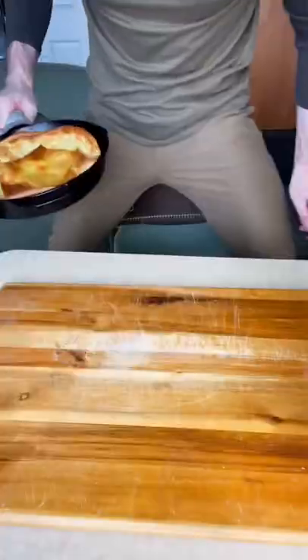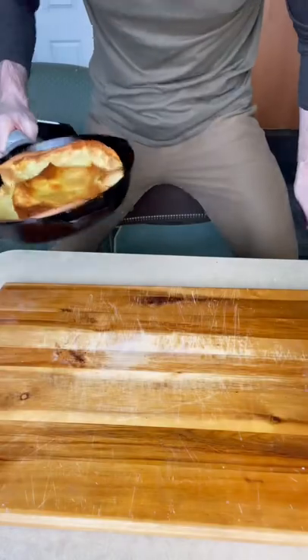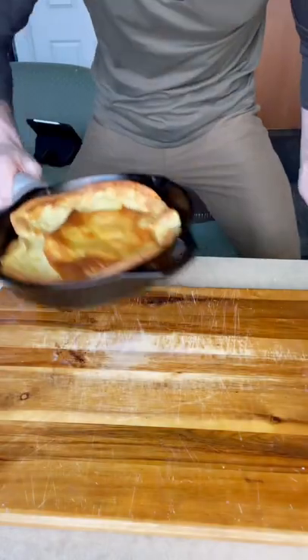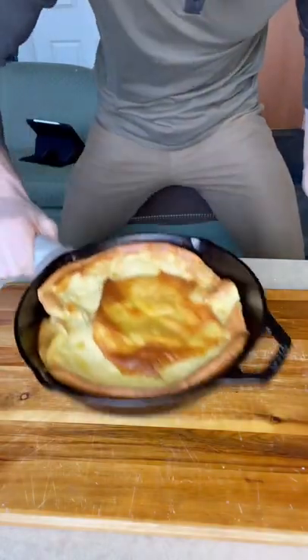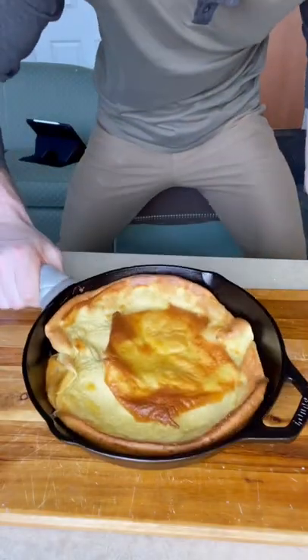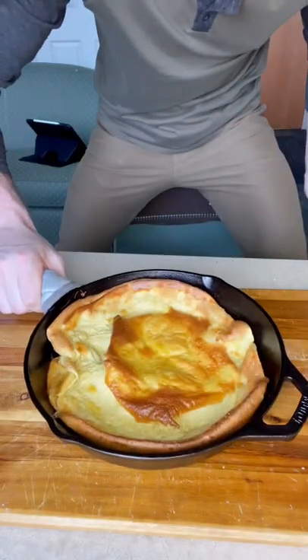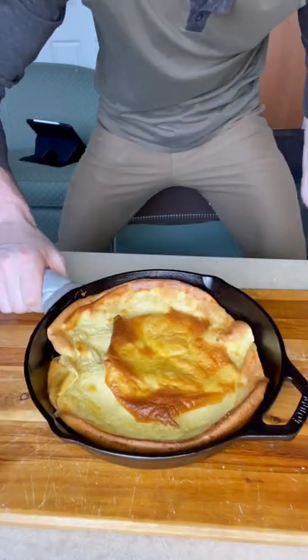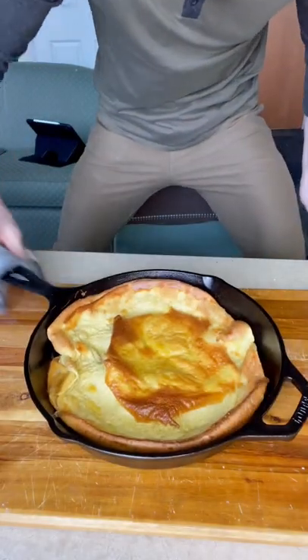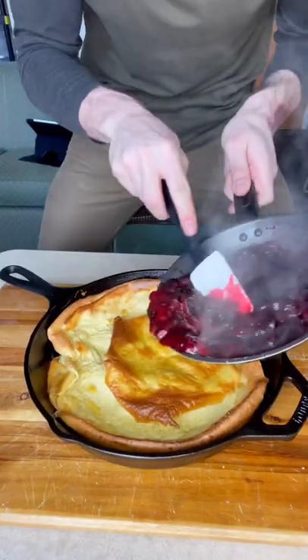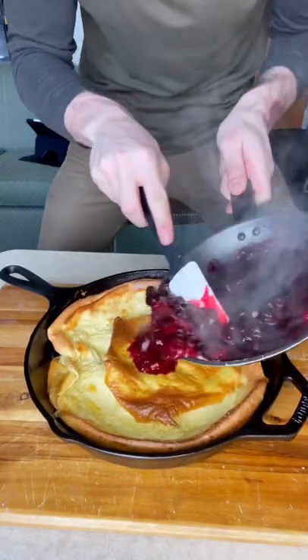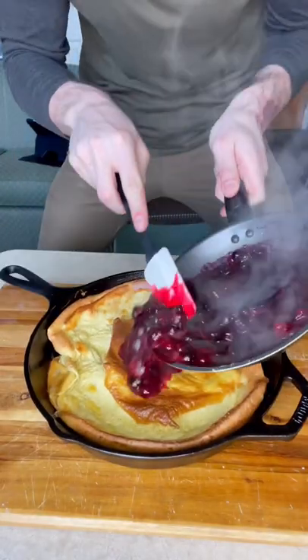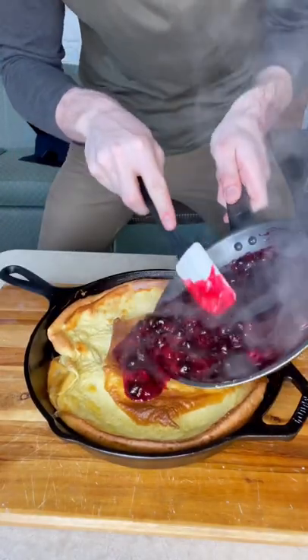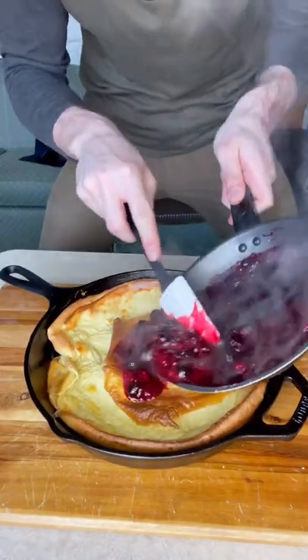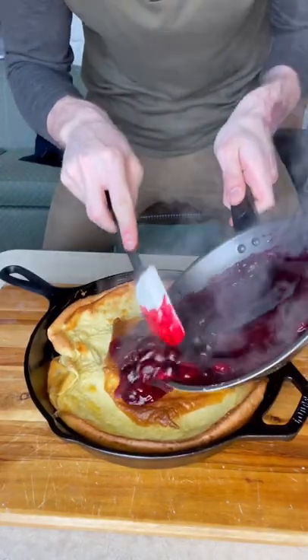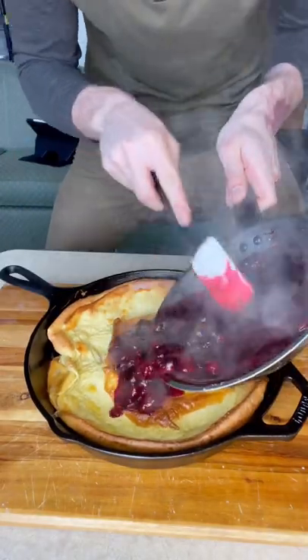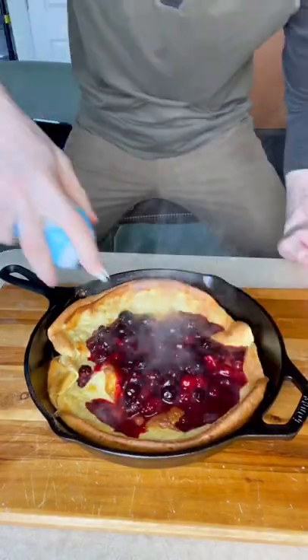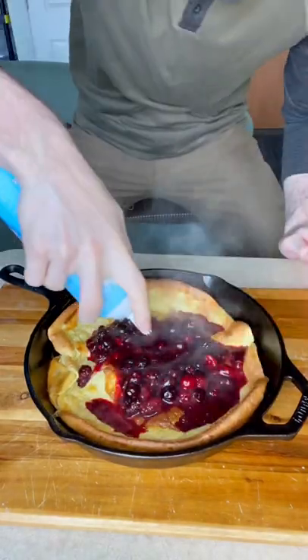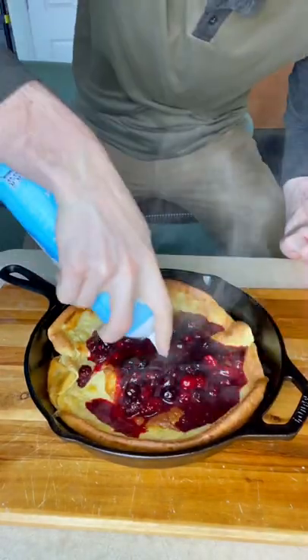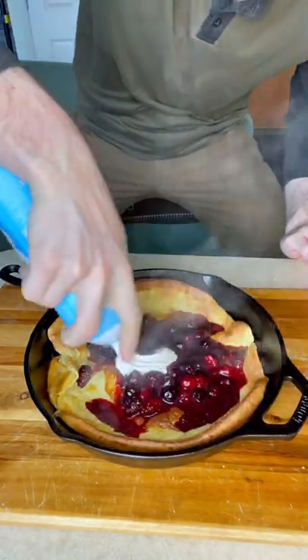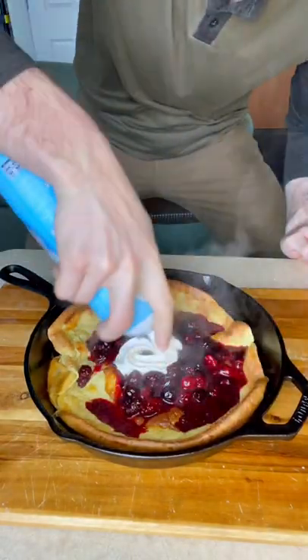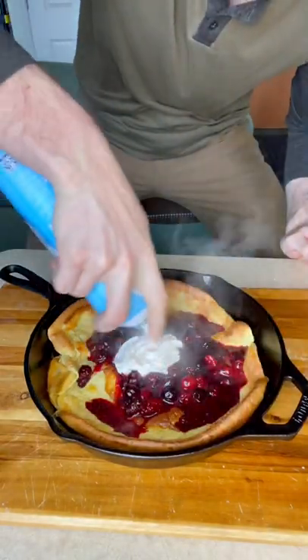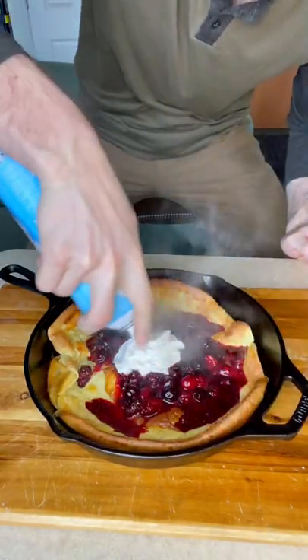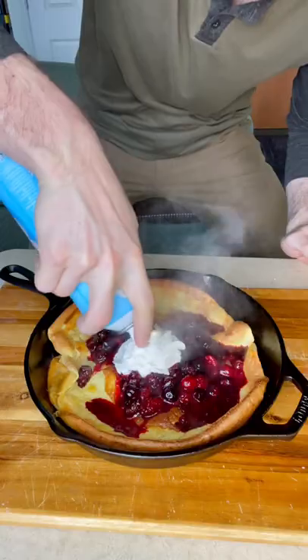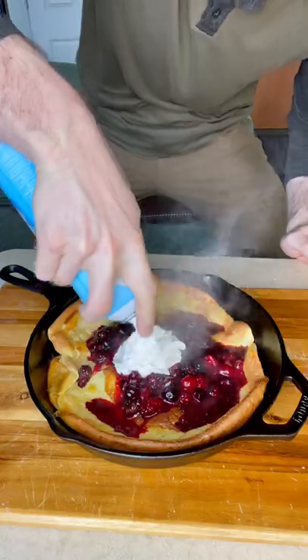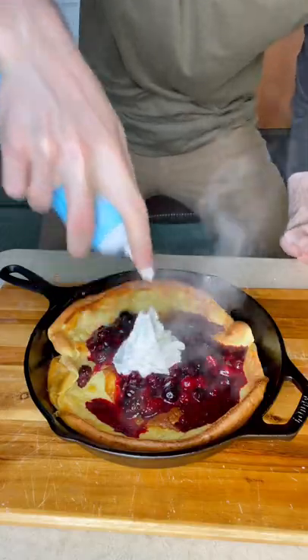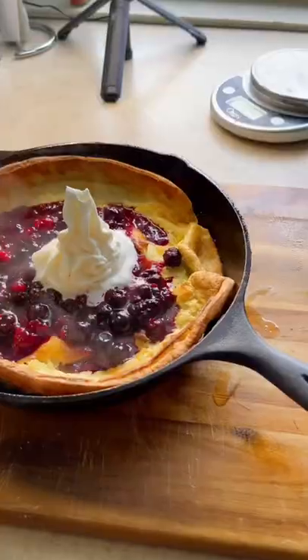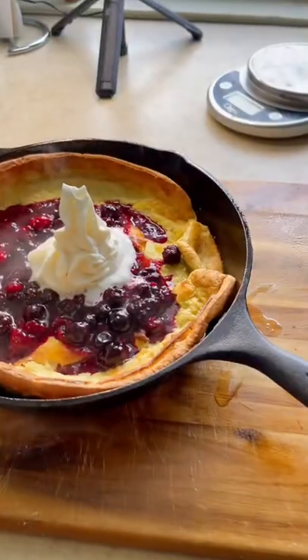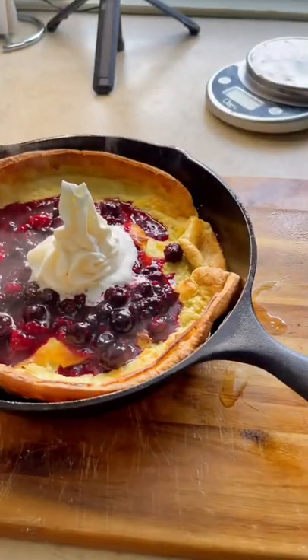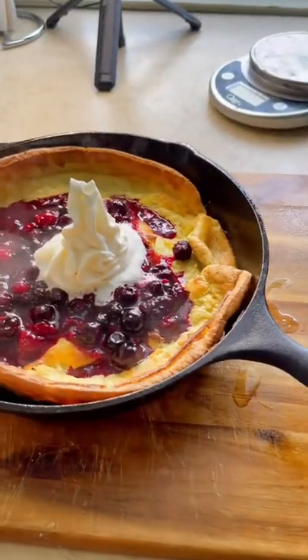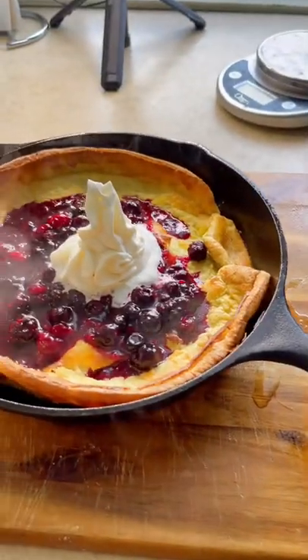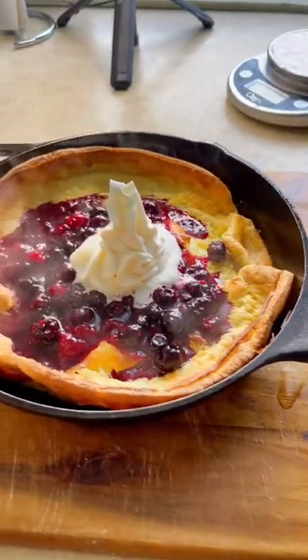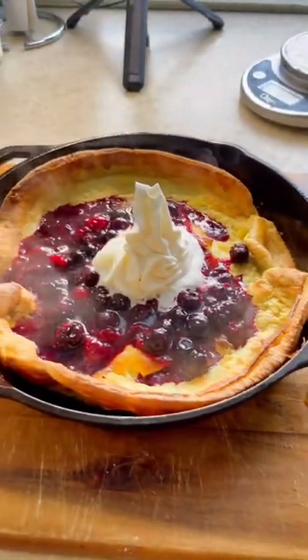And once it's nice and golden brown, top it with our berry sauce and some fat-free whipped cream. And here is the result.